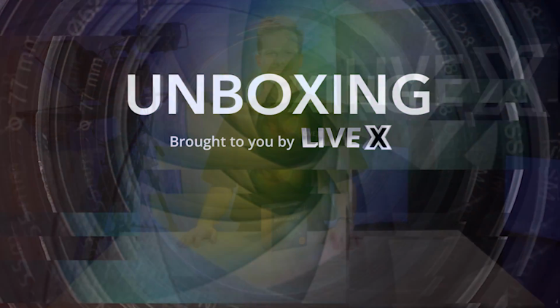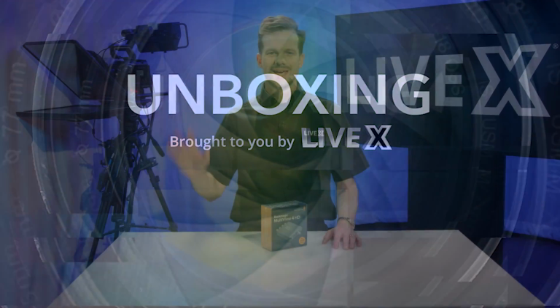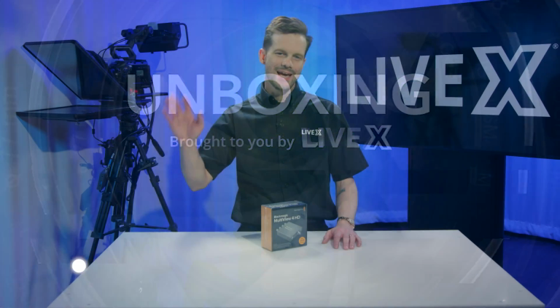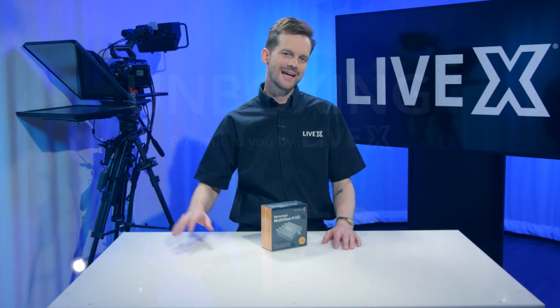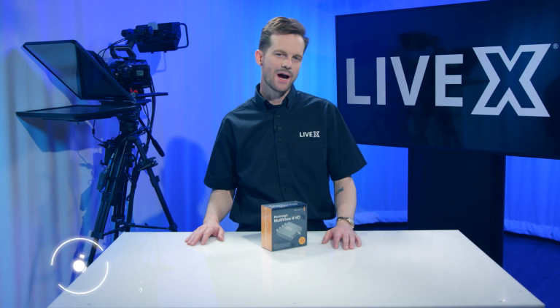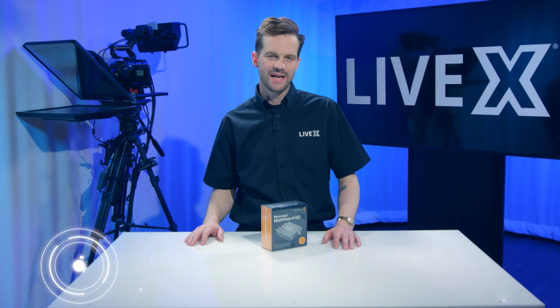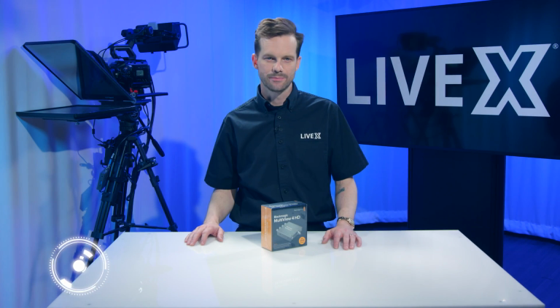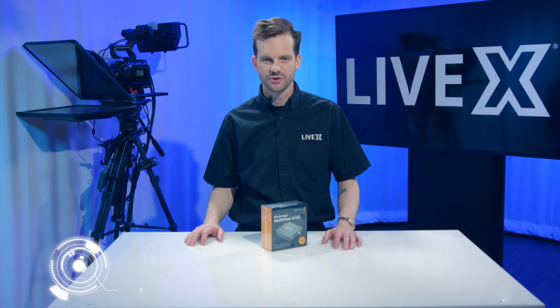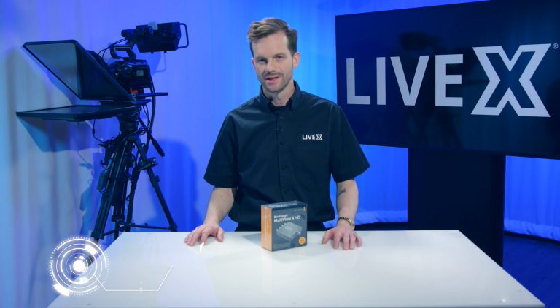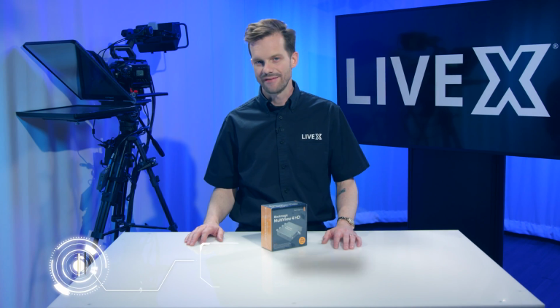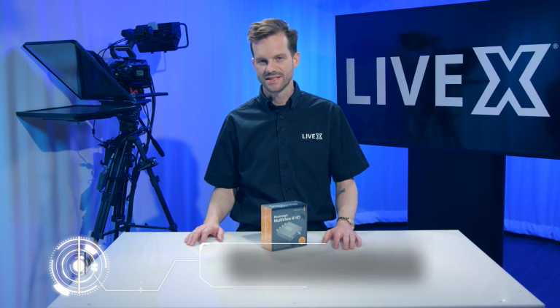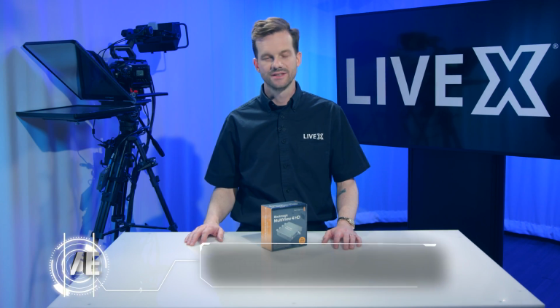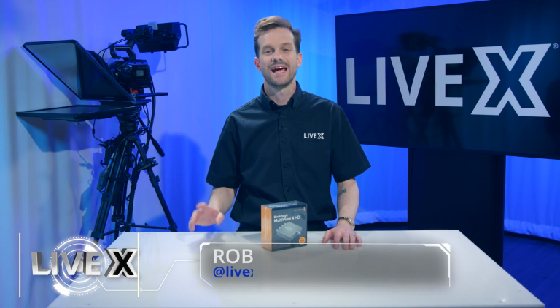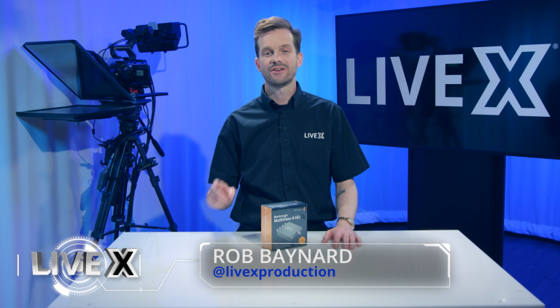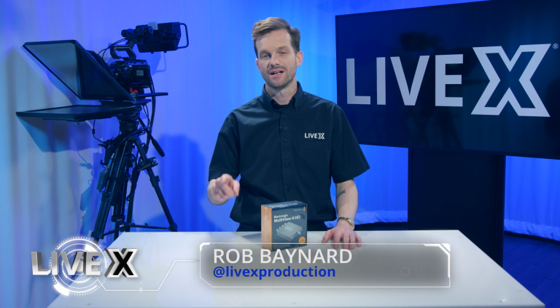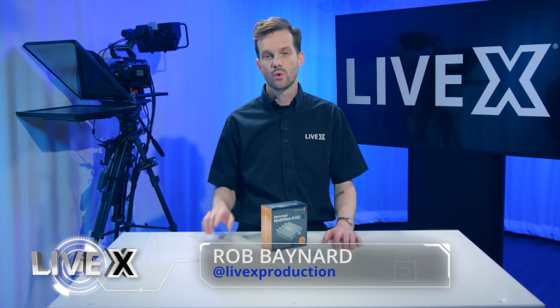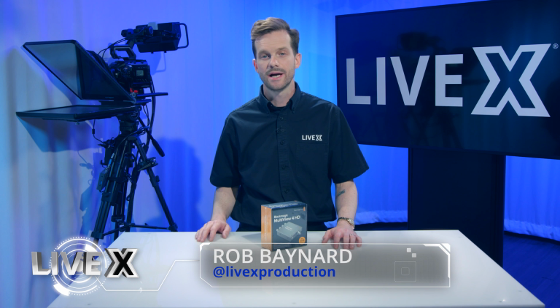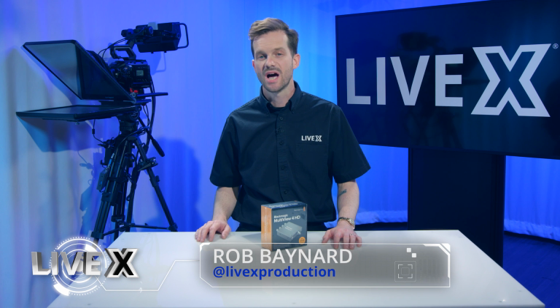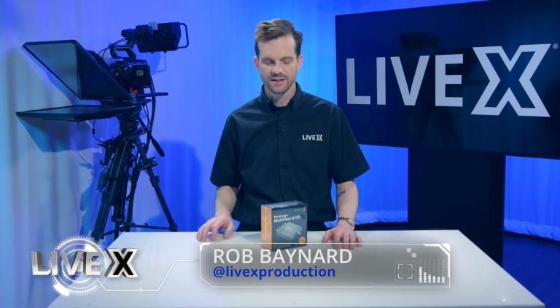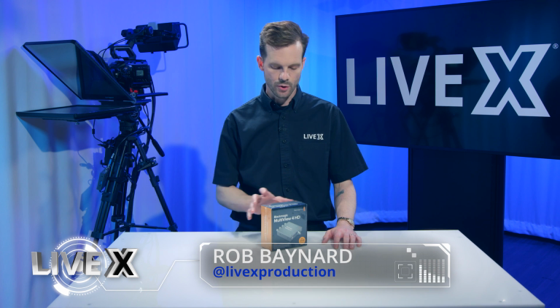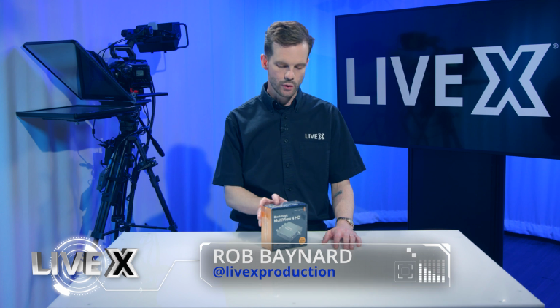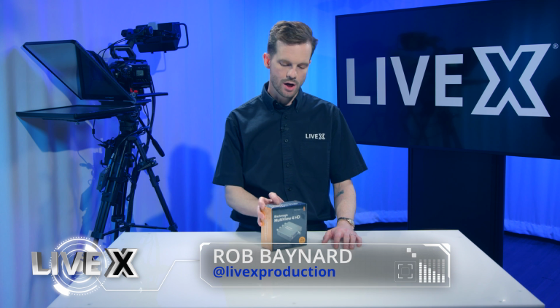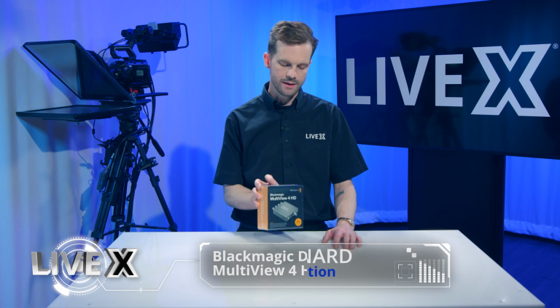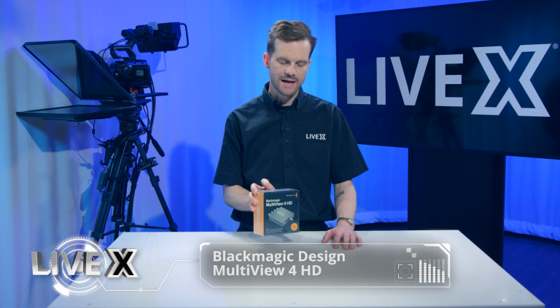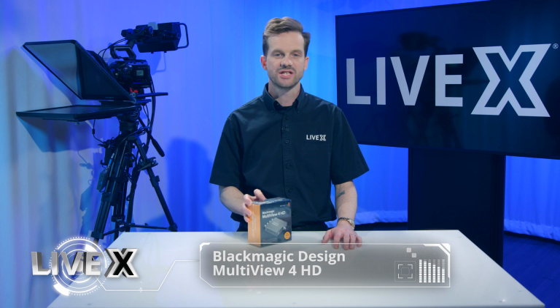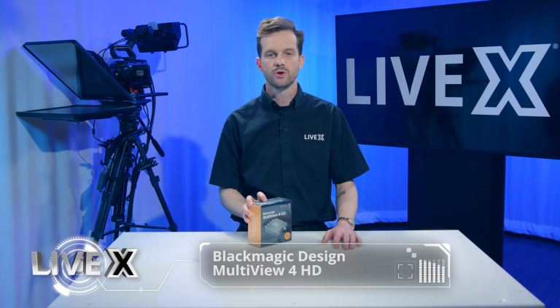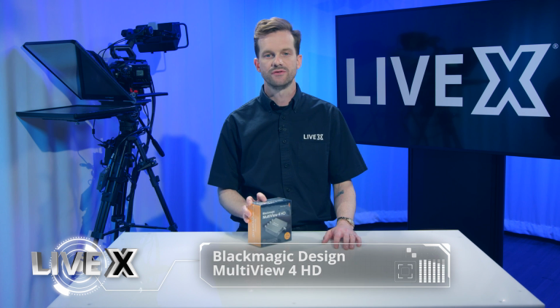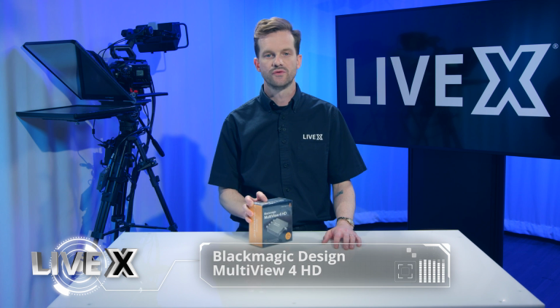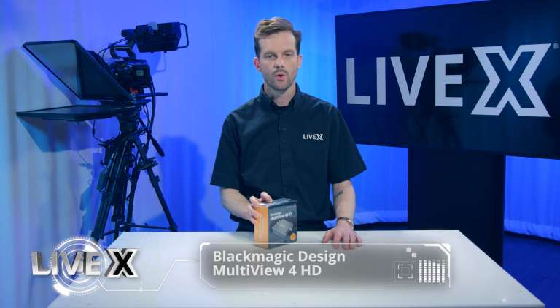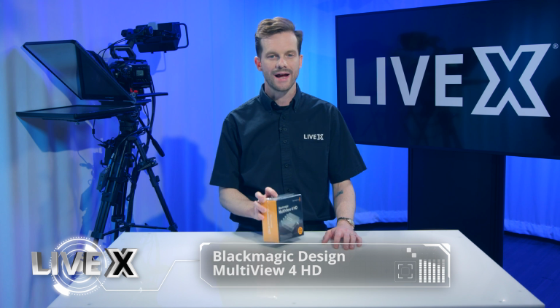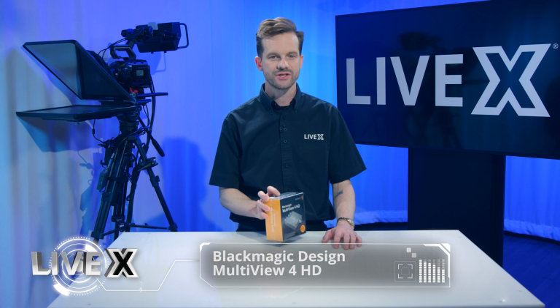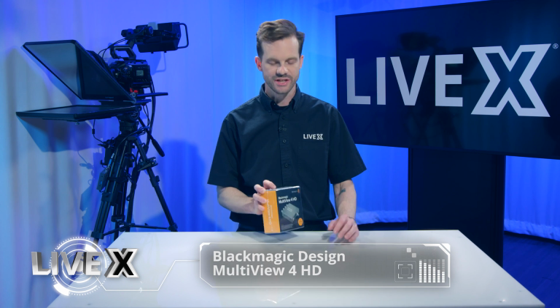Hey guys, Rob Bainard, producer at LiveX here, and today I've got a quick unboxing for you on the Blackmagic Multiview 4 HD.